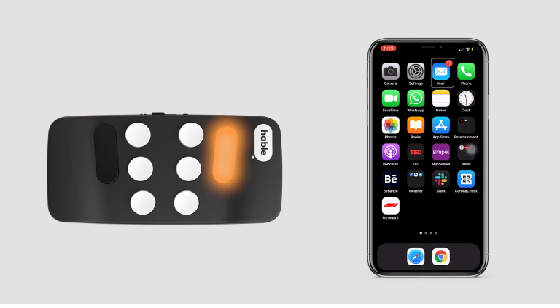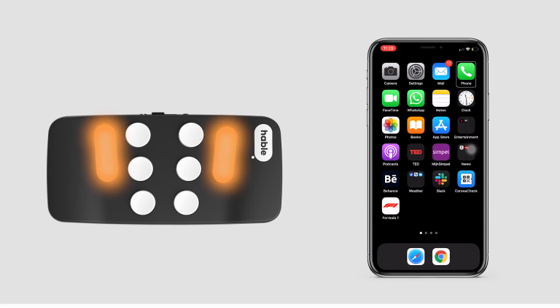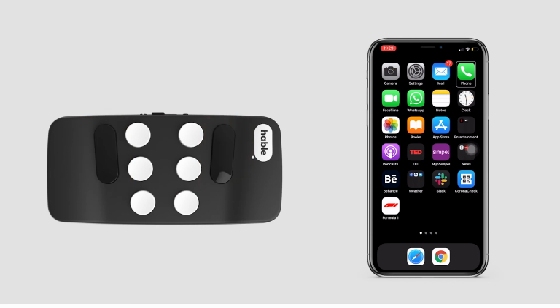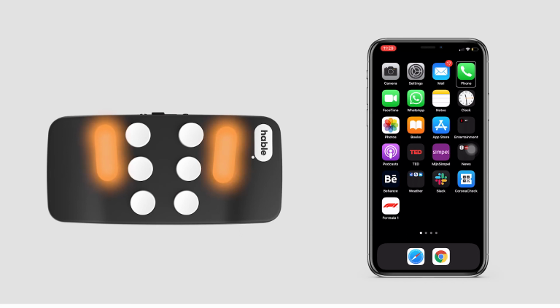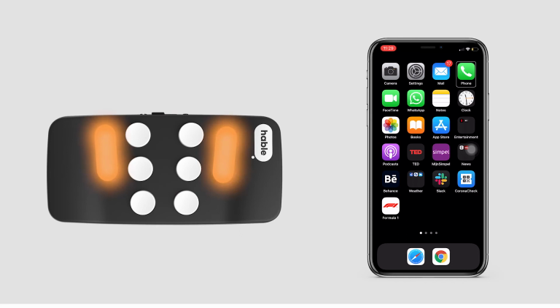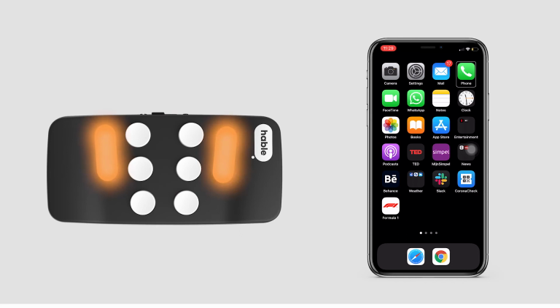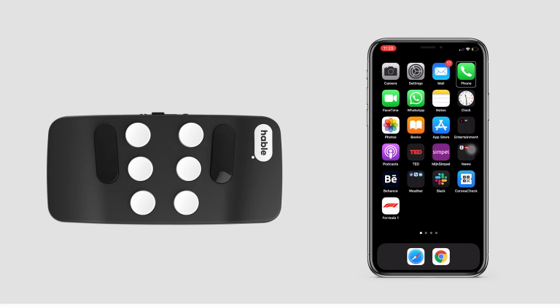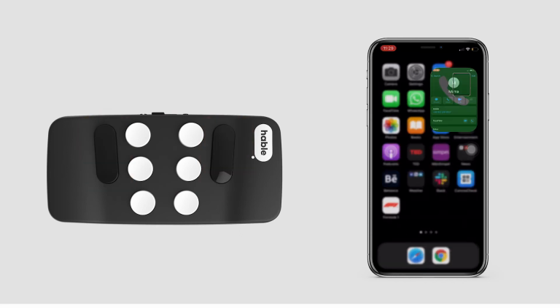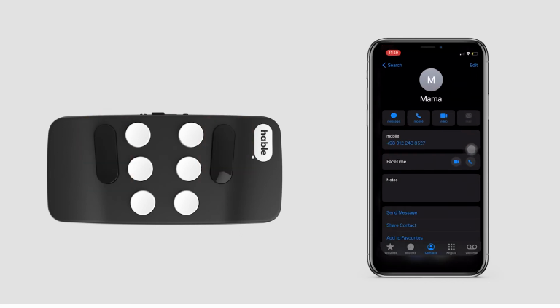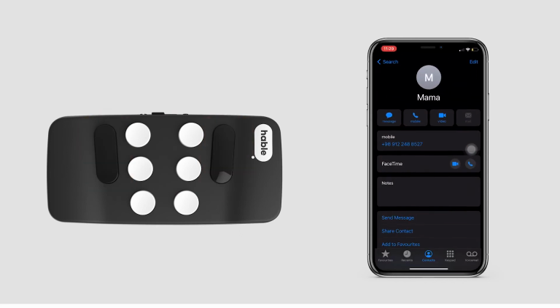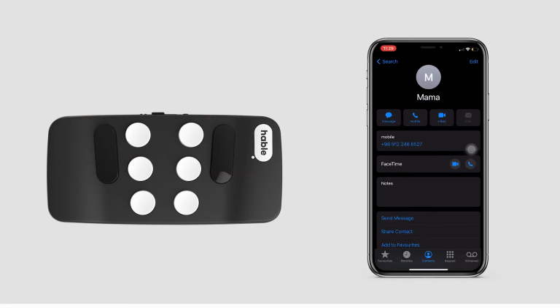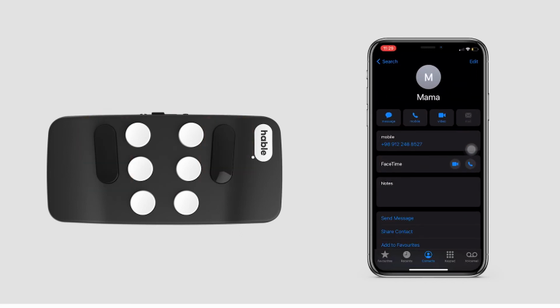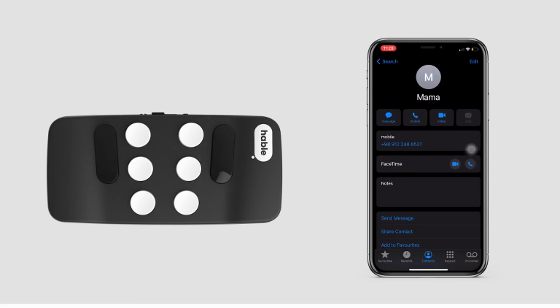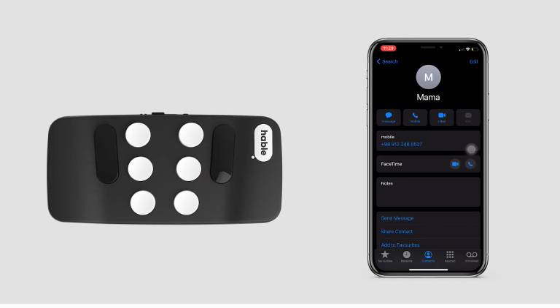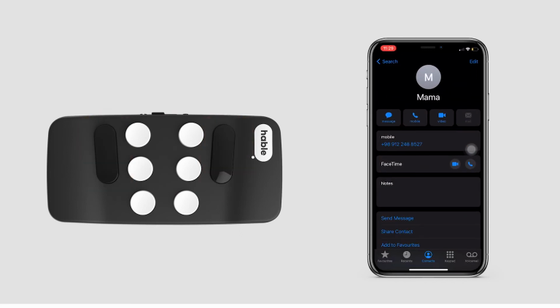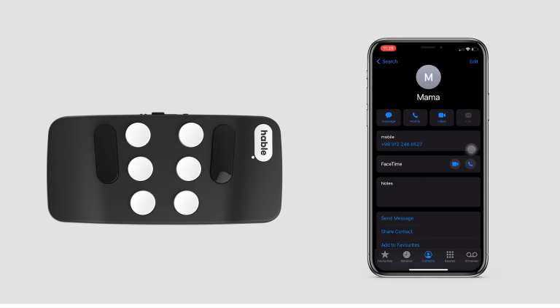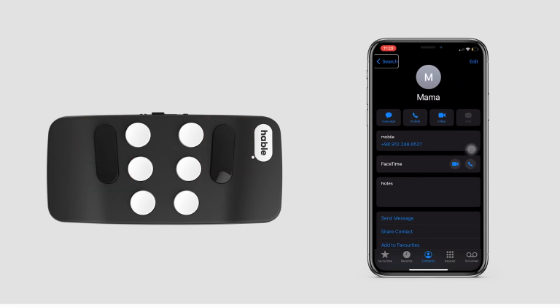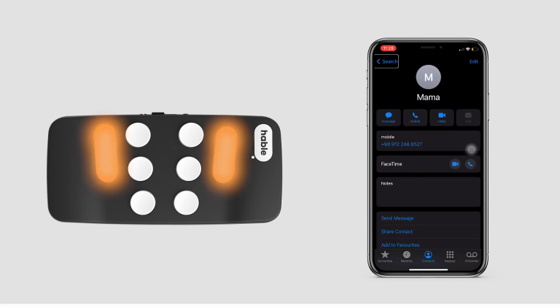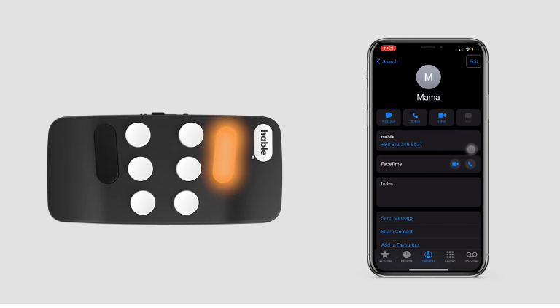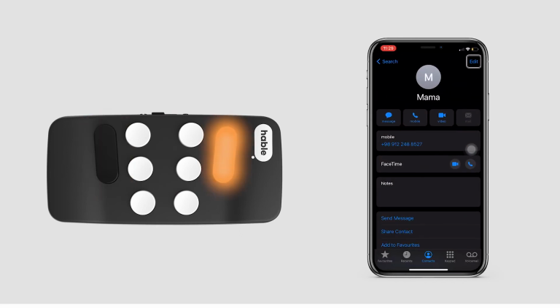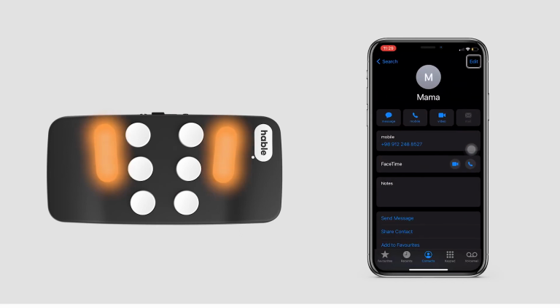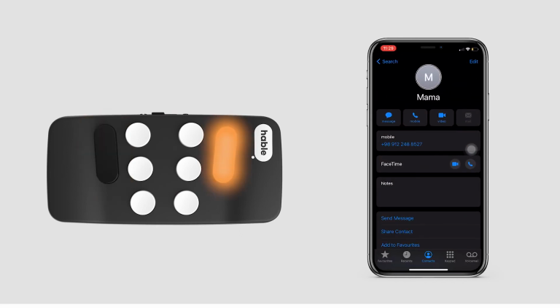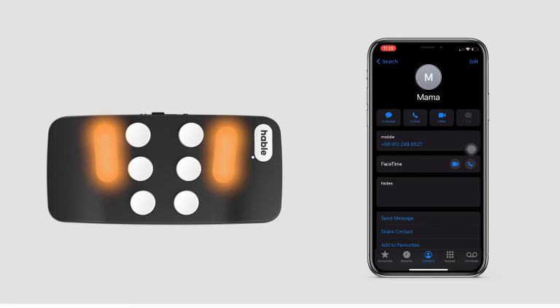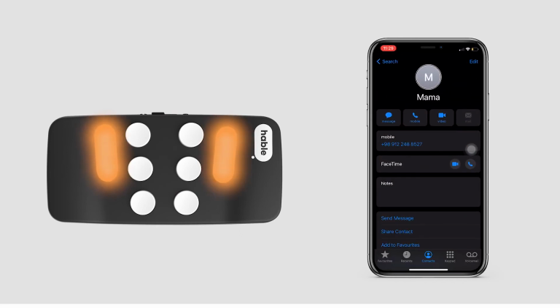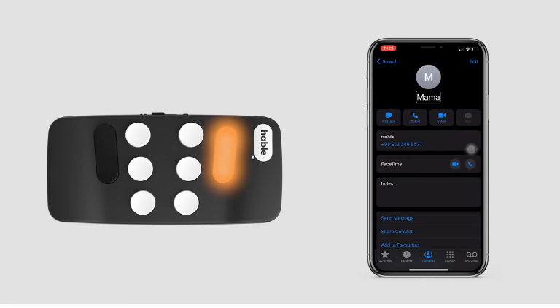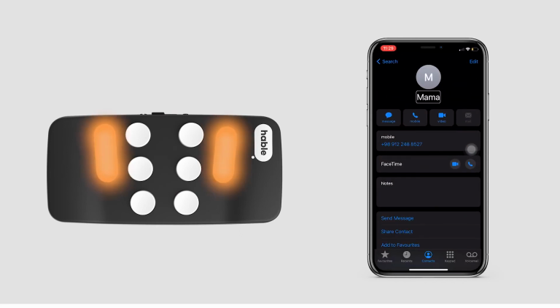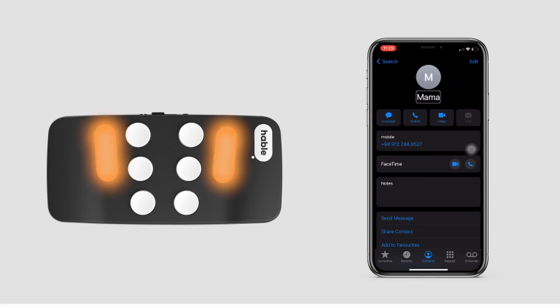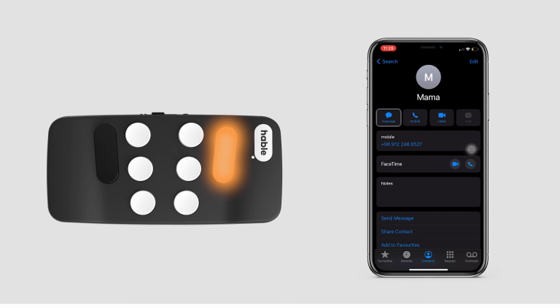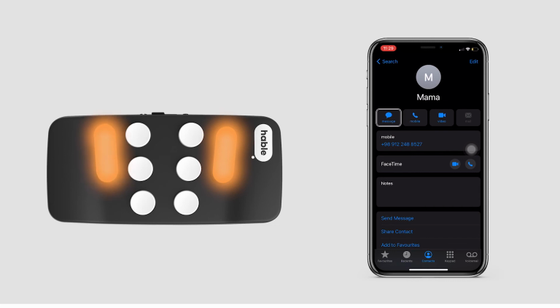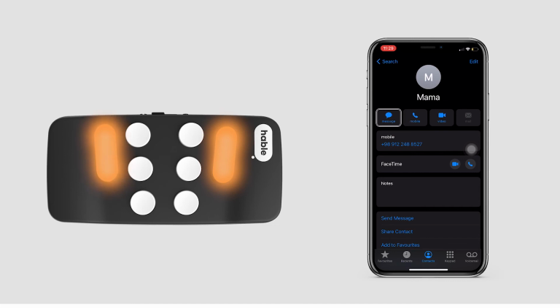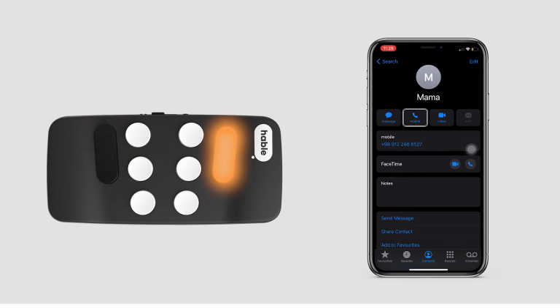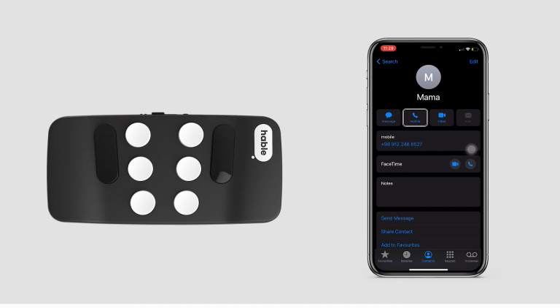Phone. Edit. Contacts. Mama. Message. Mobile.